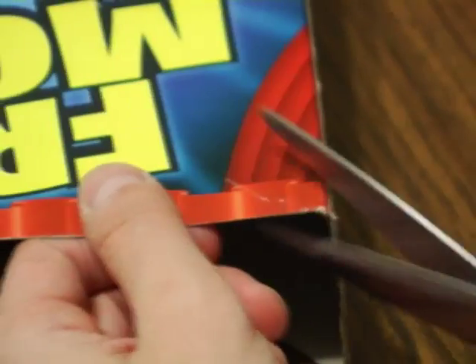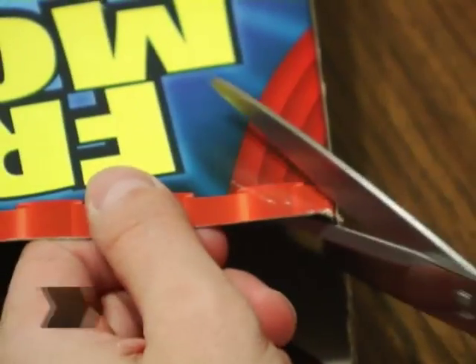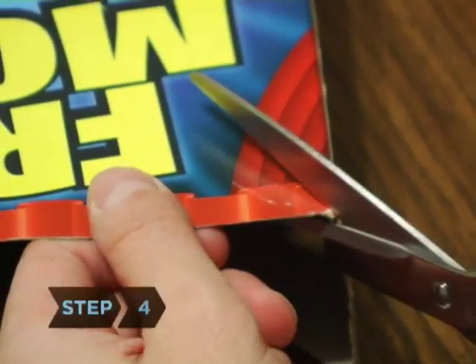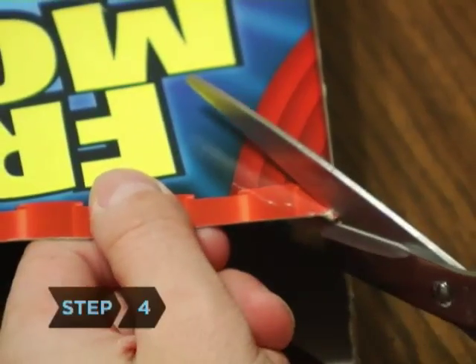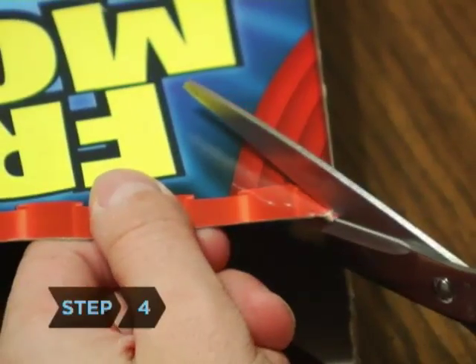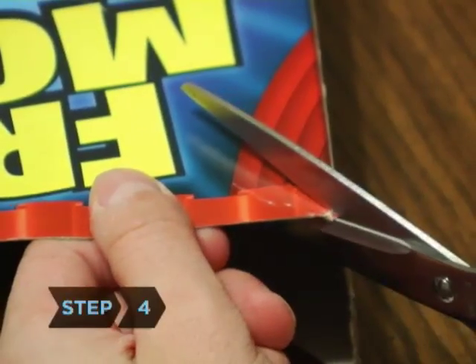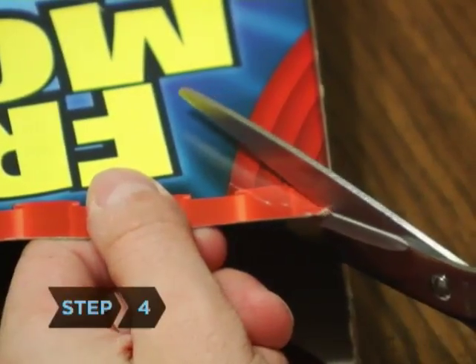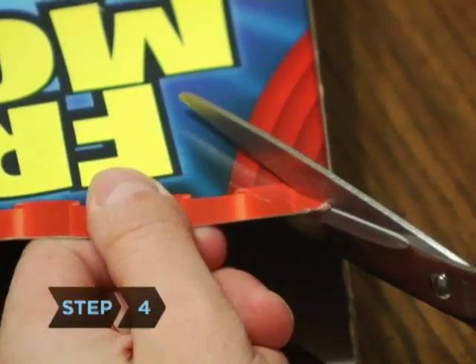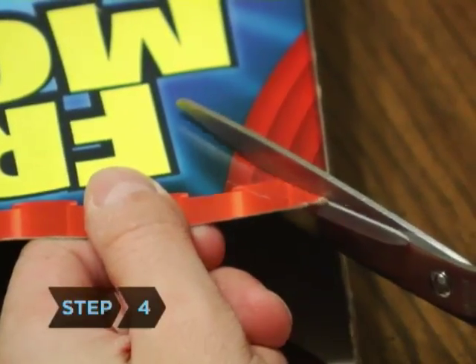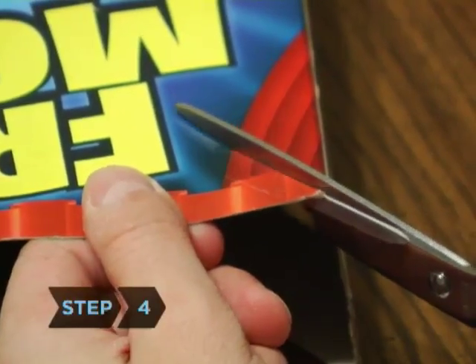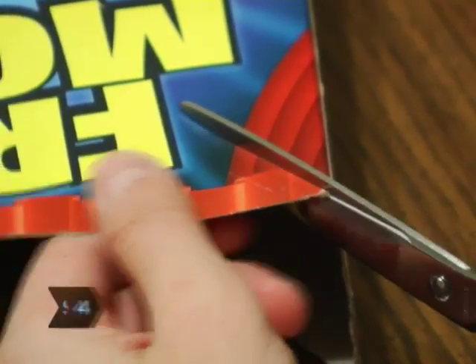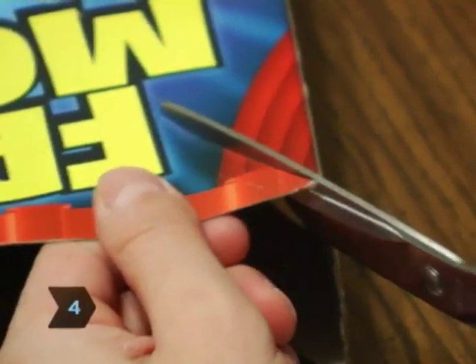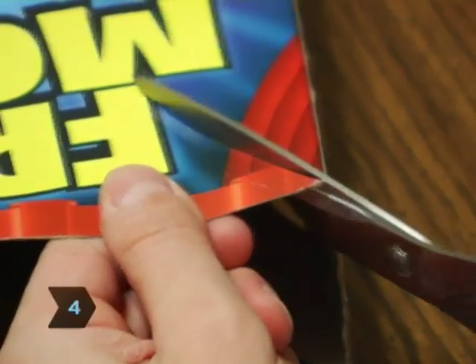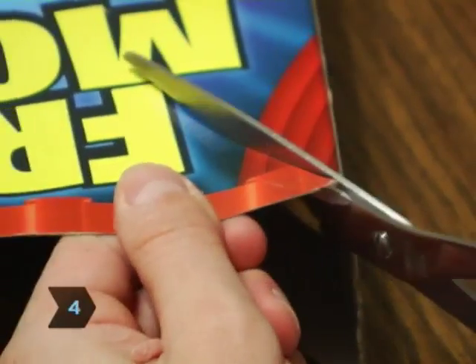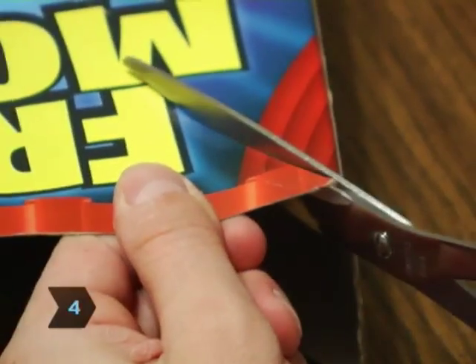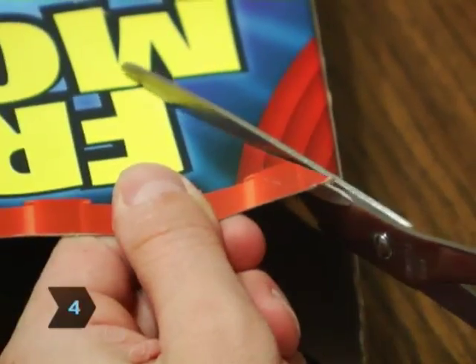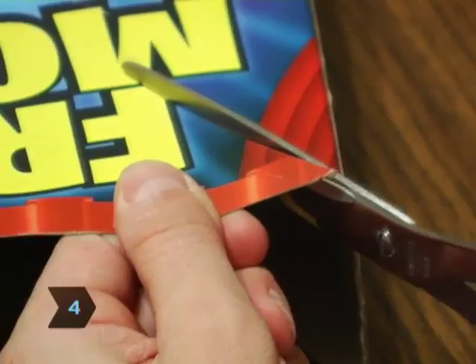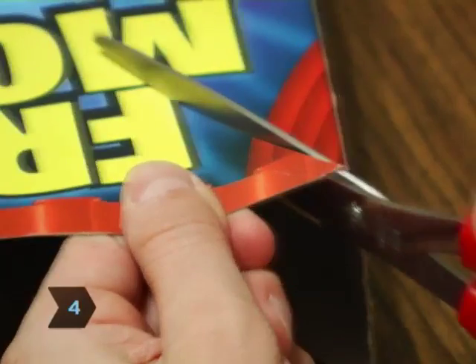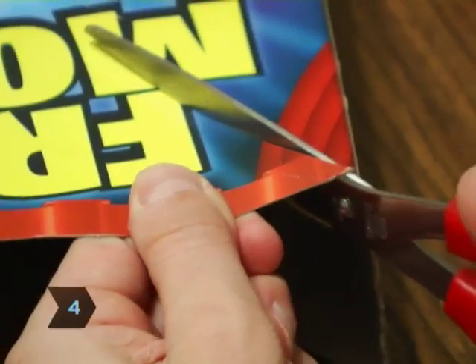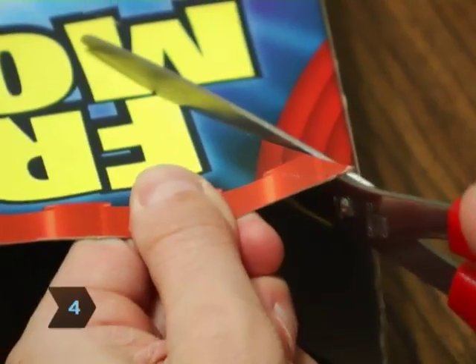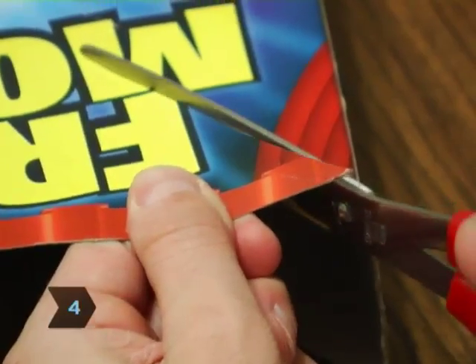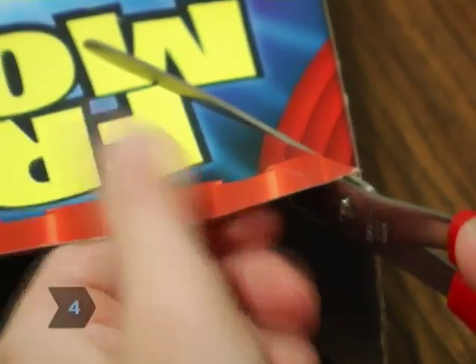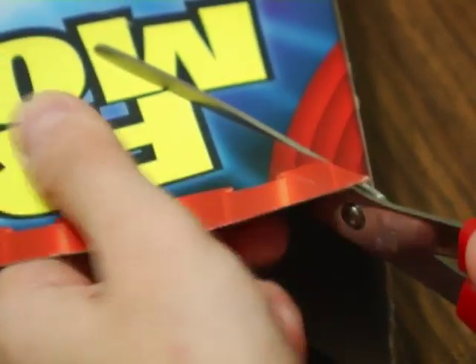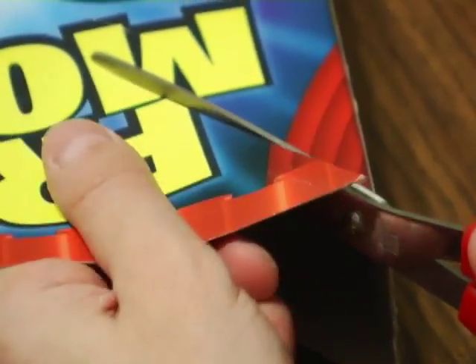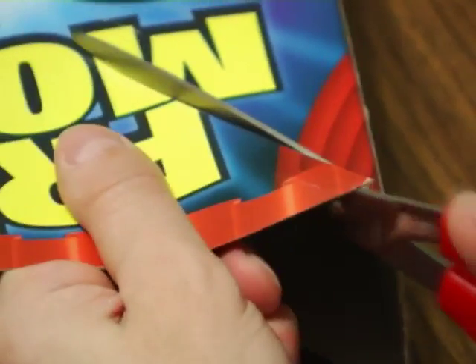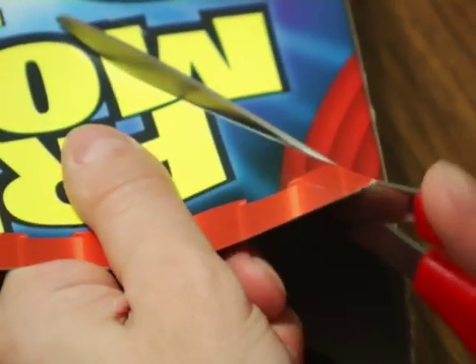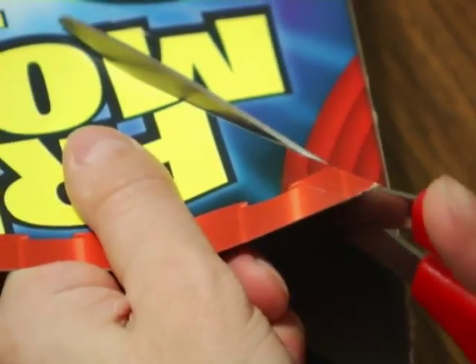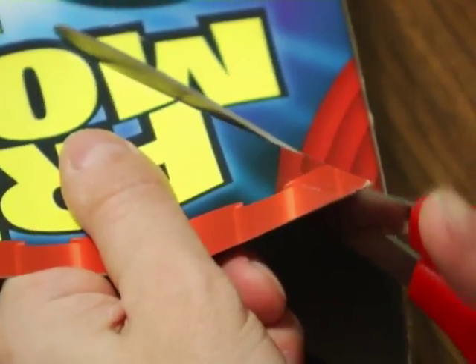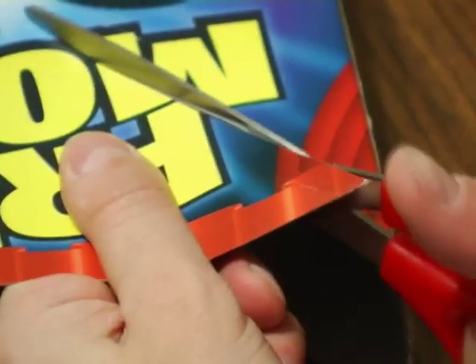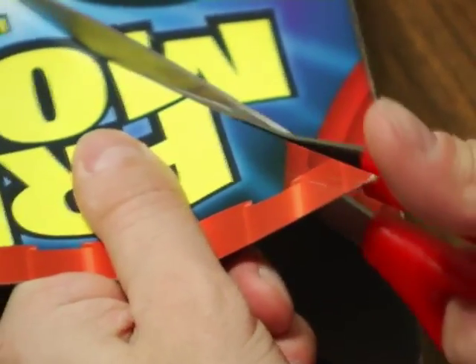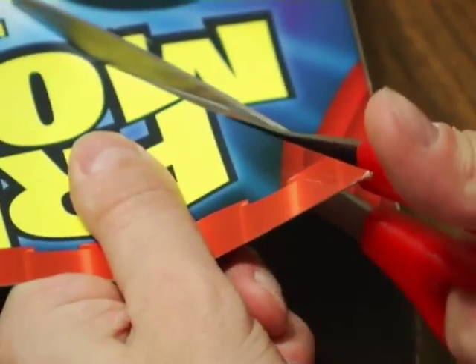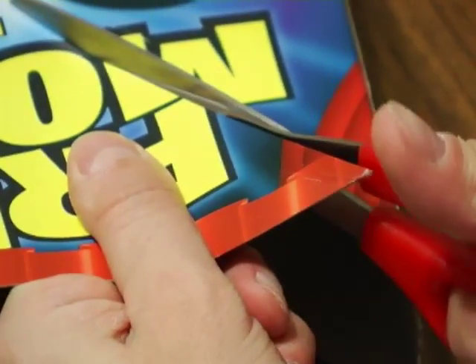Step 4: Cut upward along the other wide side at a 45-degree angle until you reach the top corner opposite where you started.